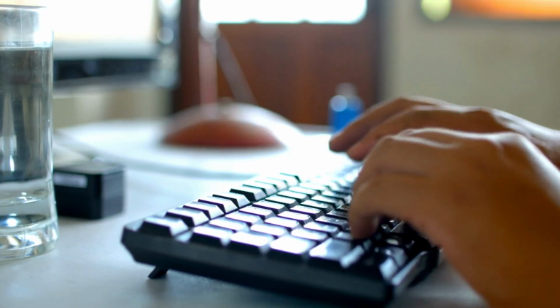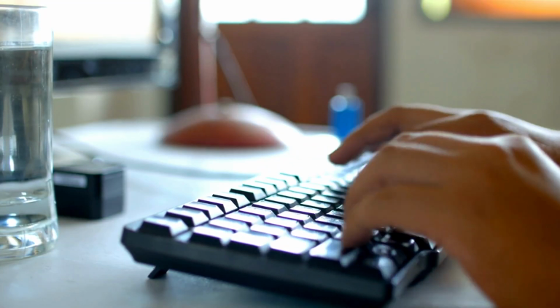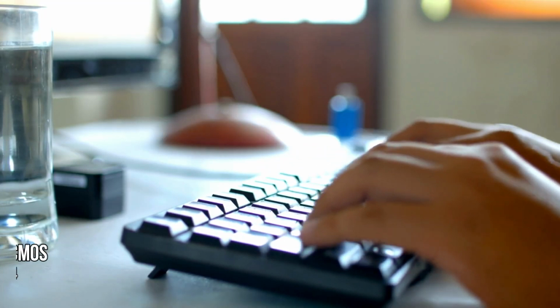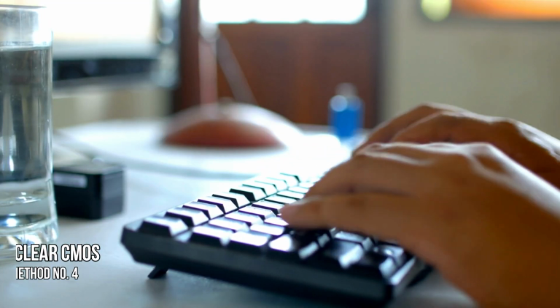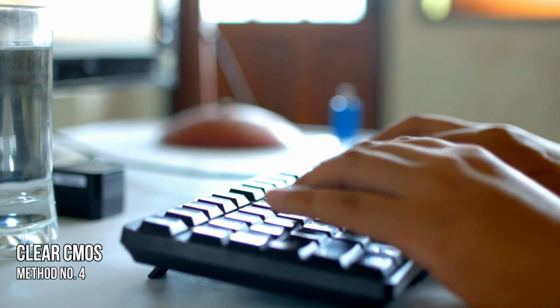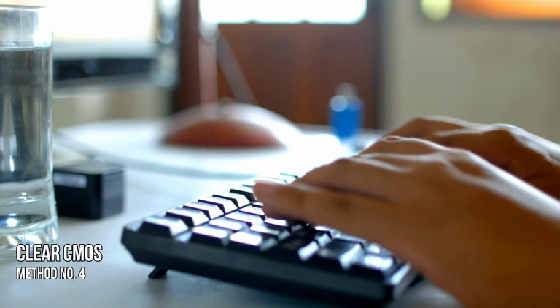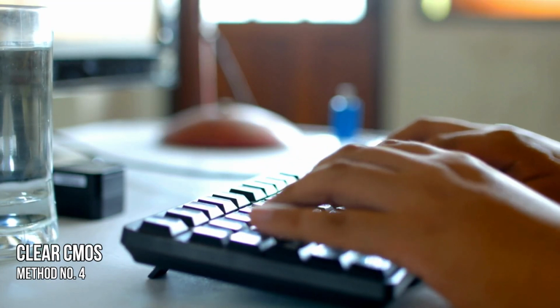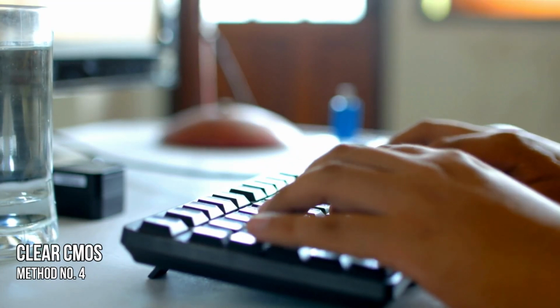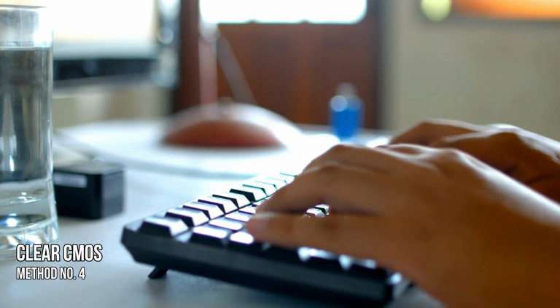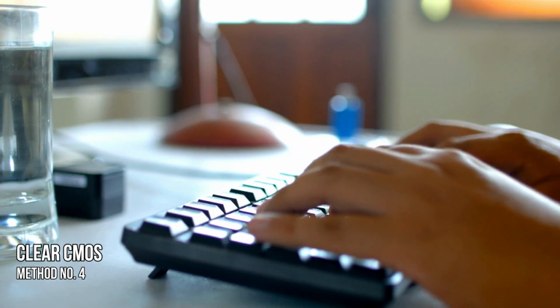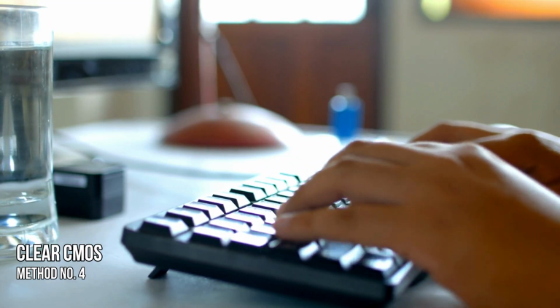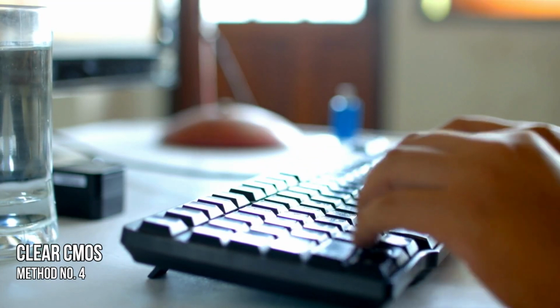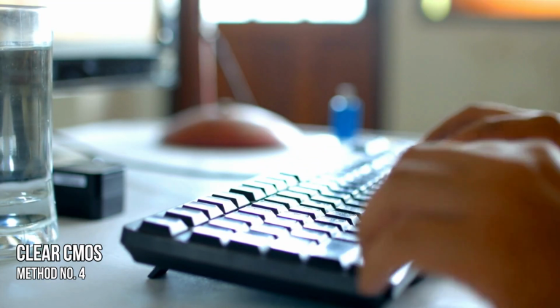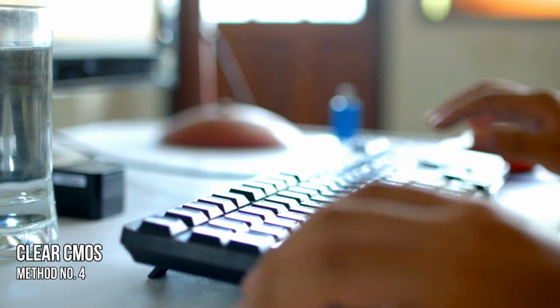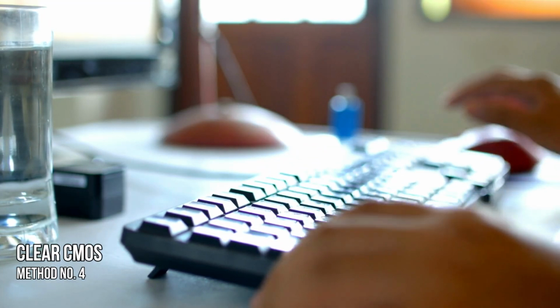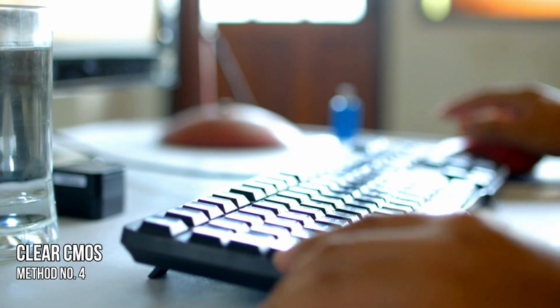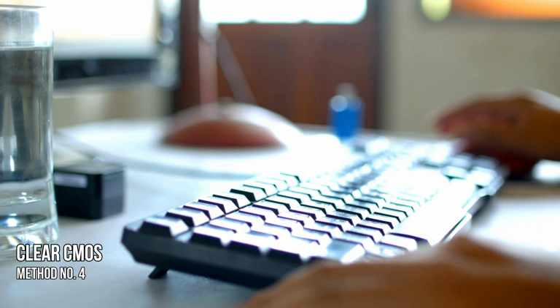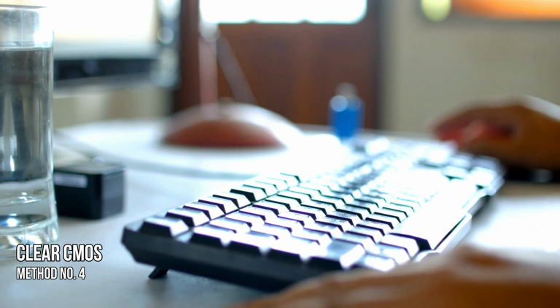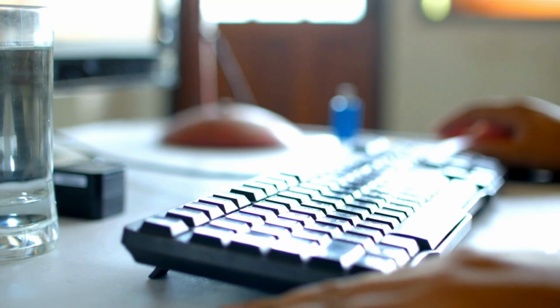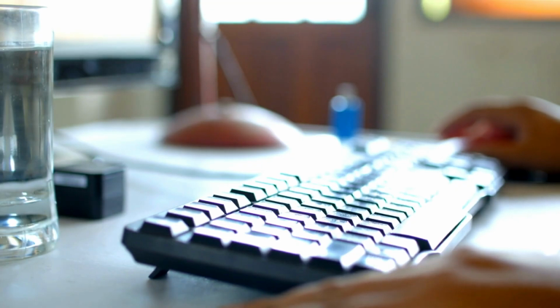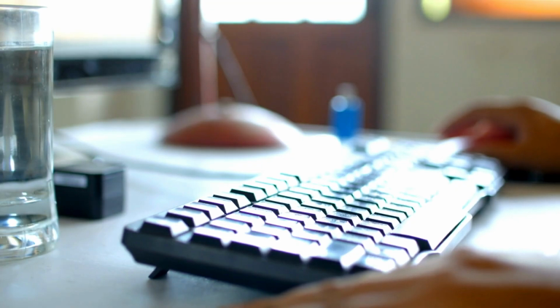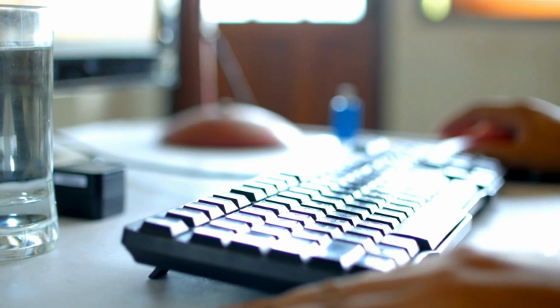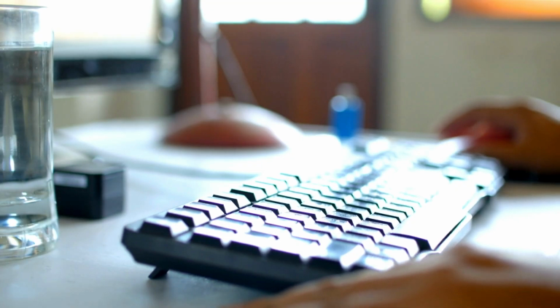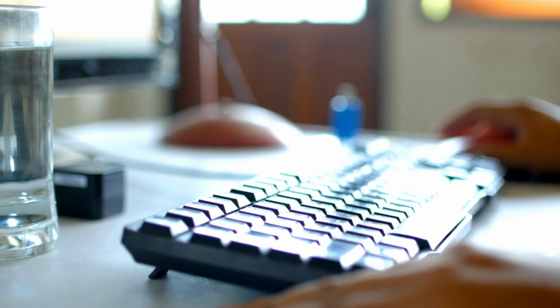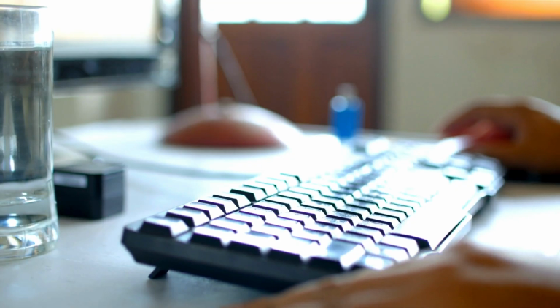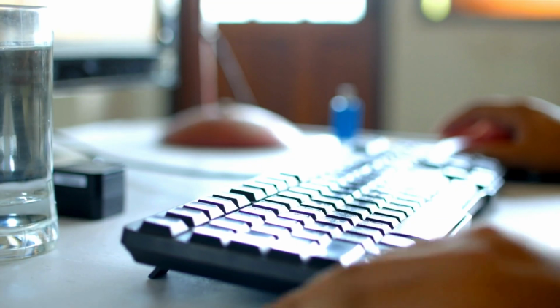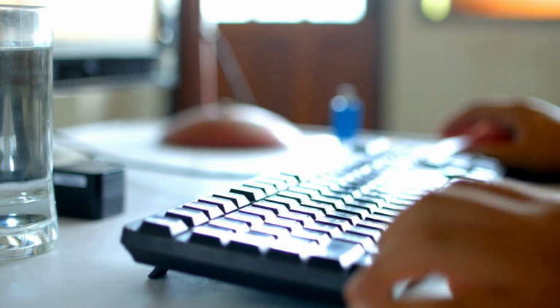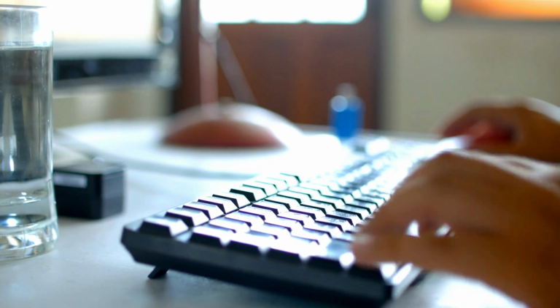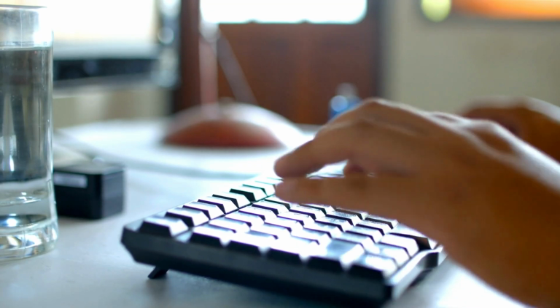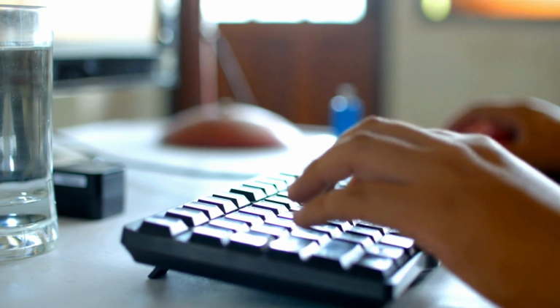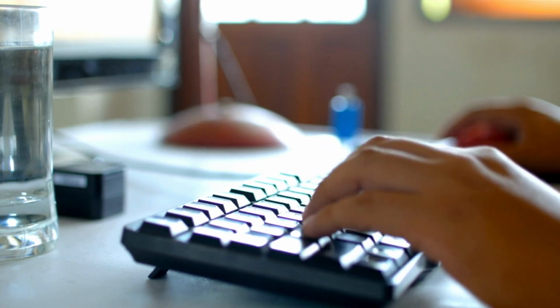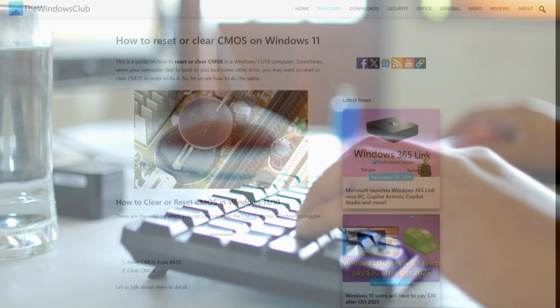Method 4: Clear CMOS. You can also try clearing CMOS by following this link.